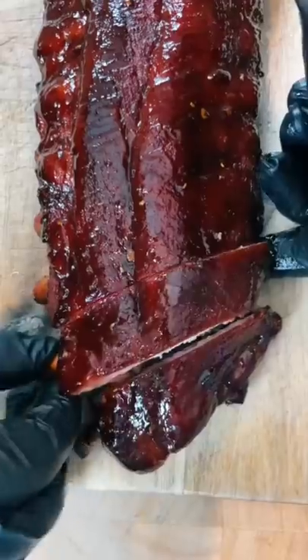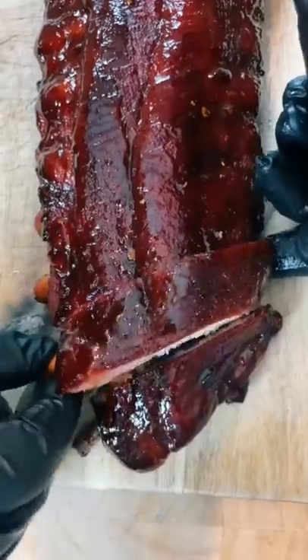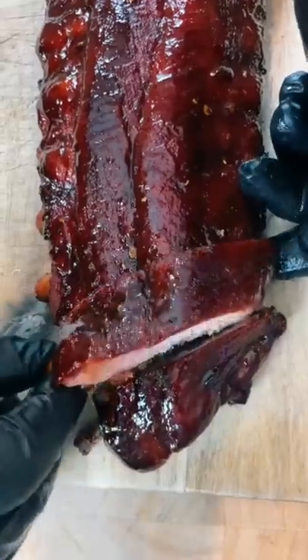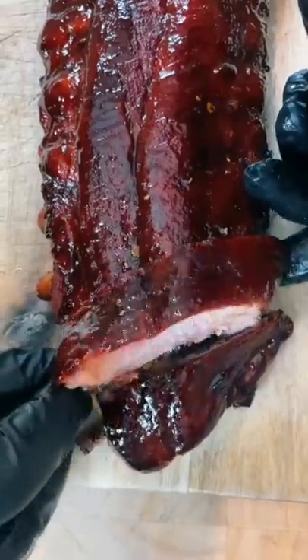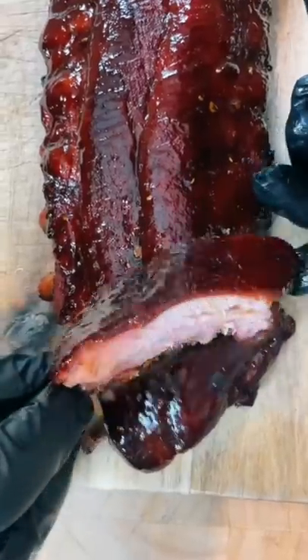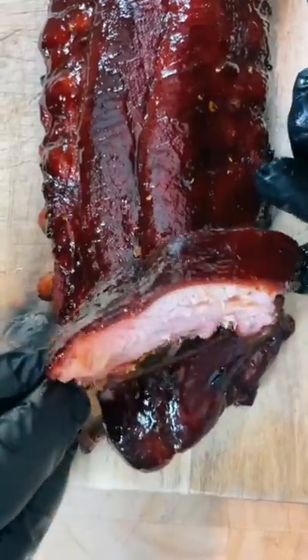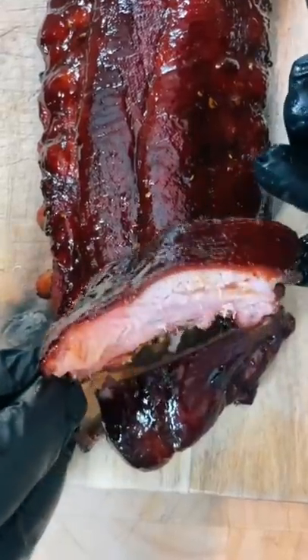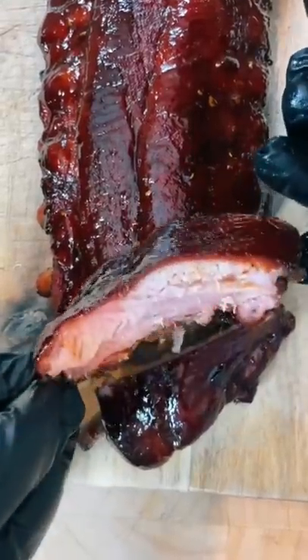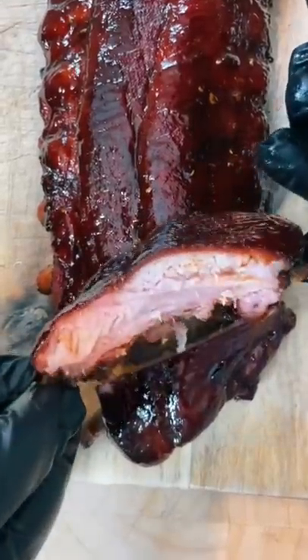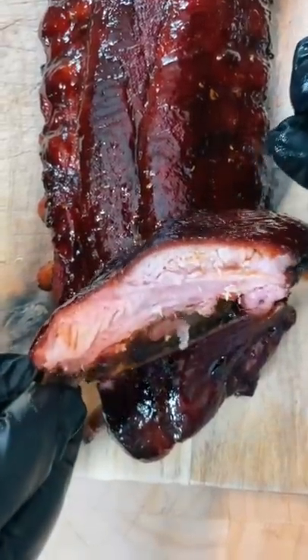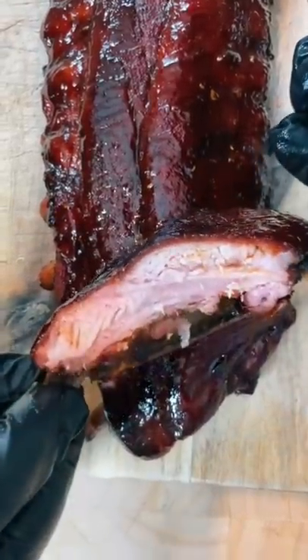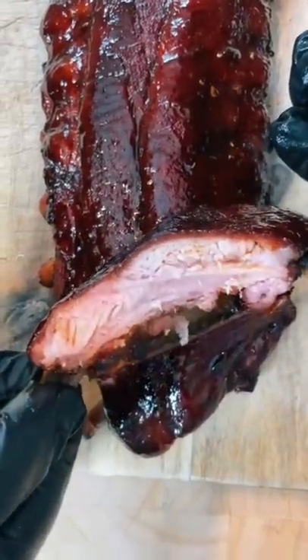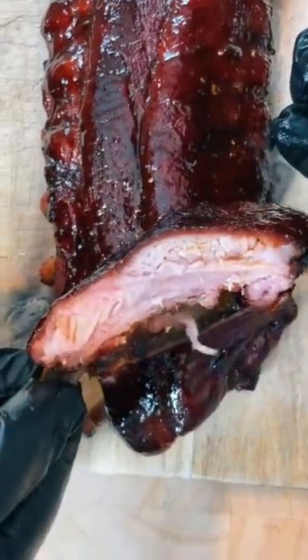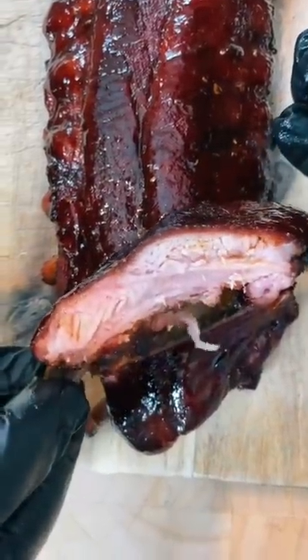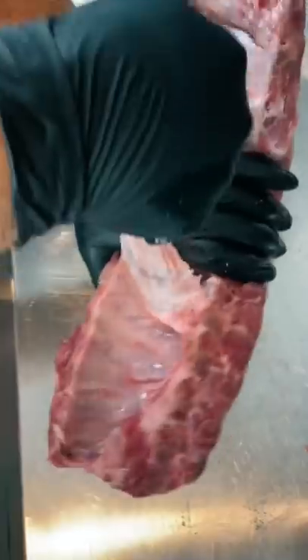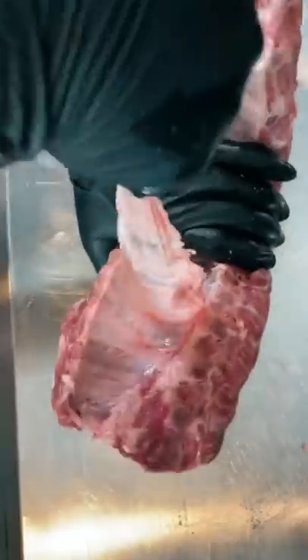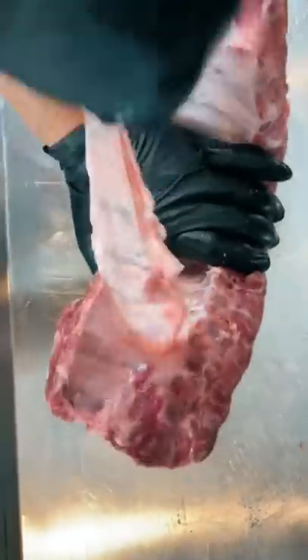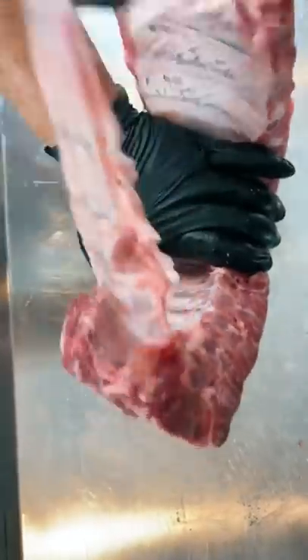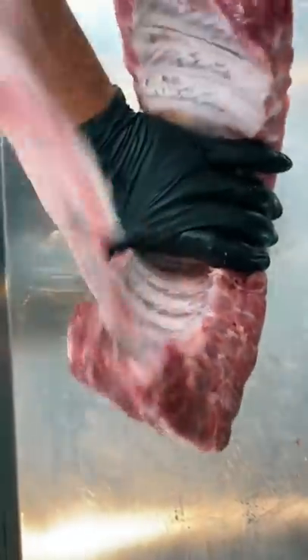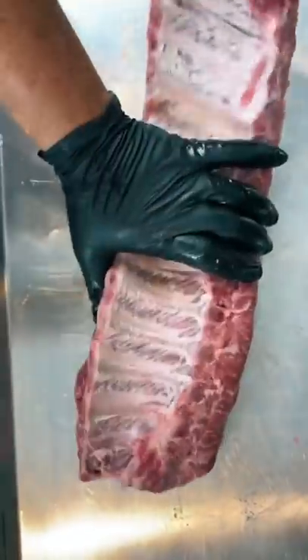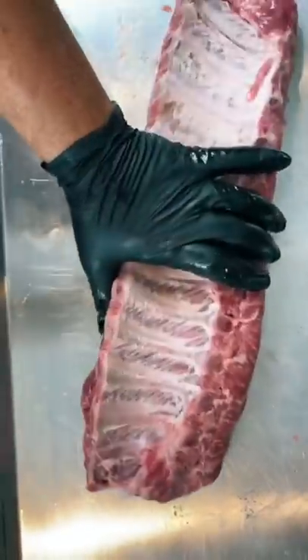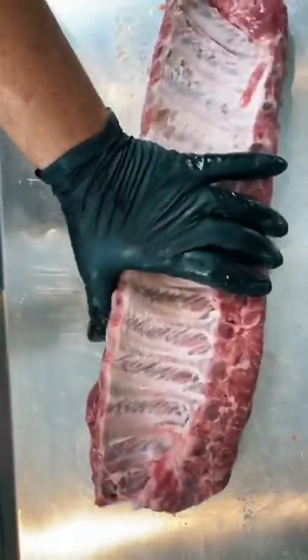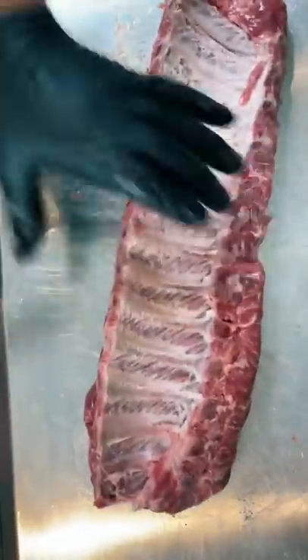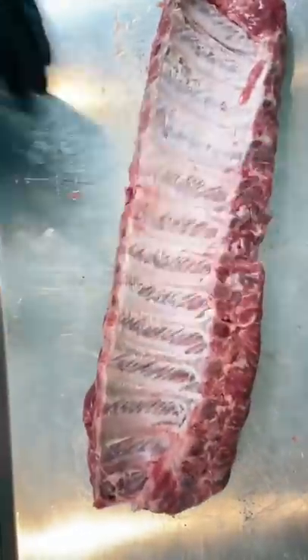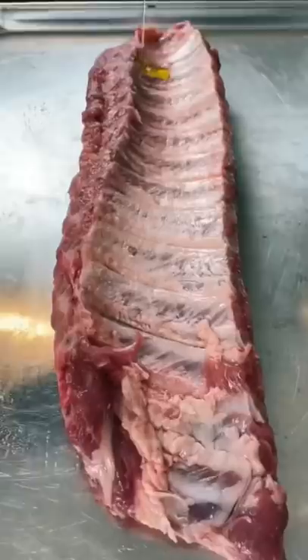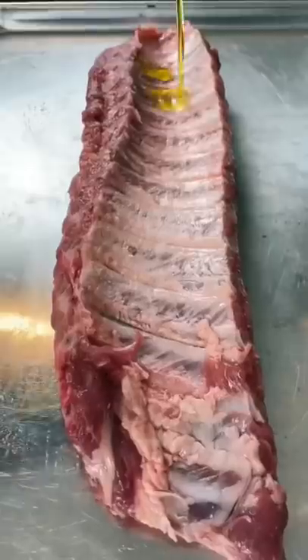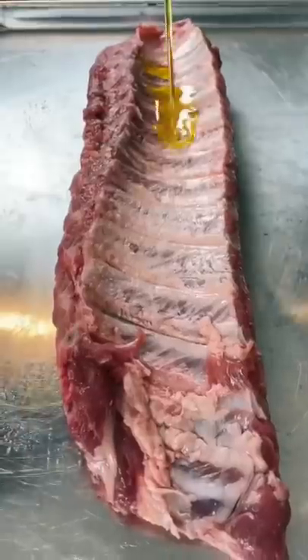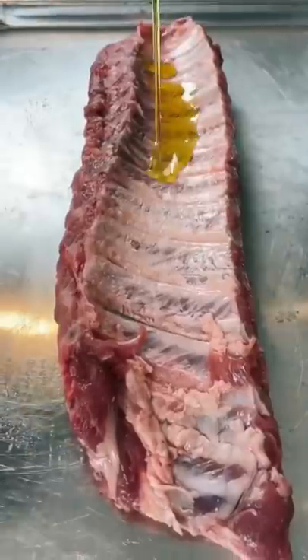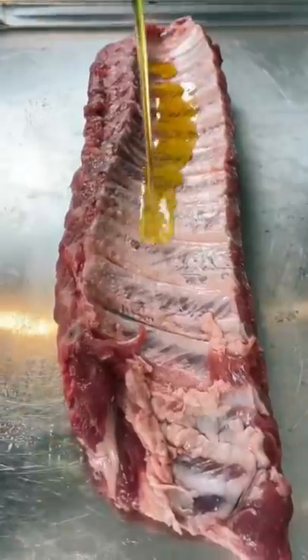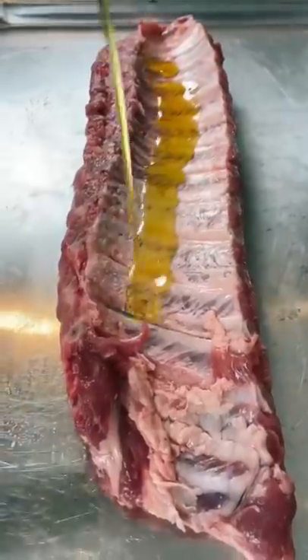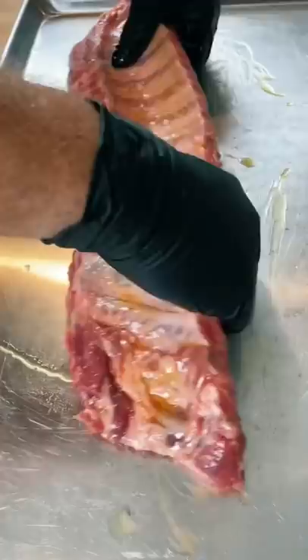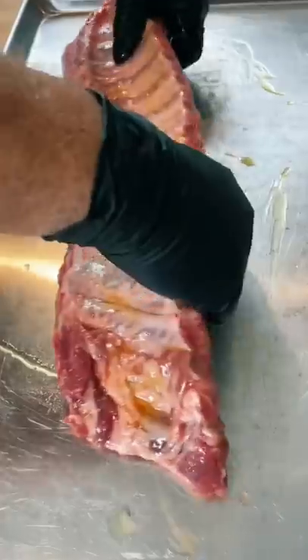If your ribs are falling off the bone, they're overcooked. Let me show you how to smoke a perfect rack of baby back ribs.